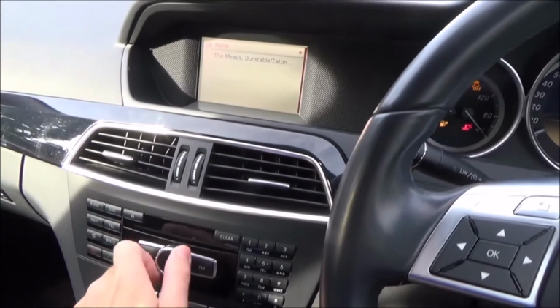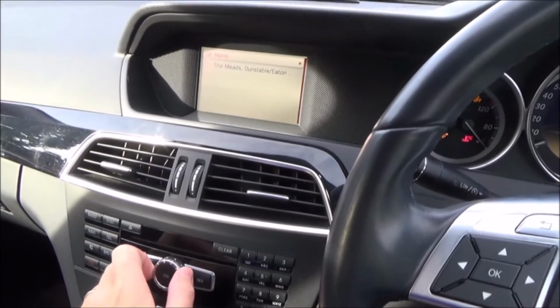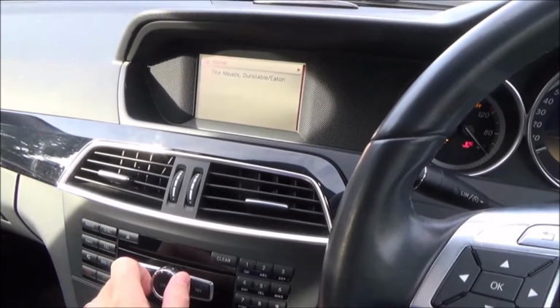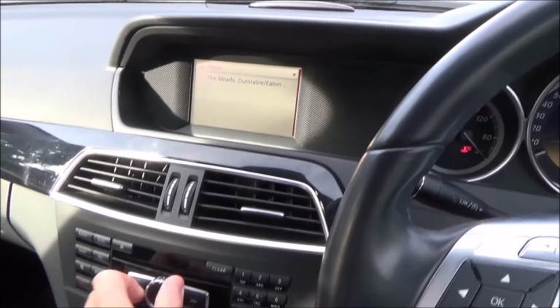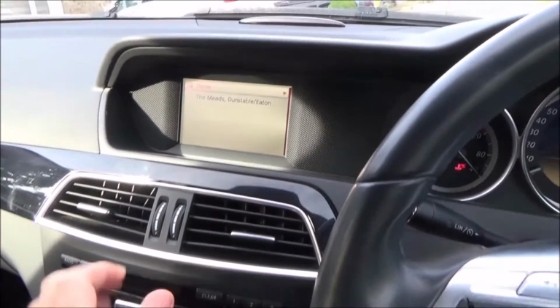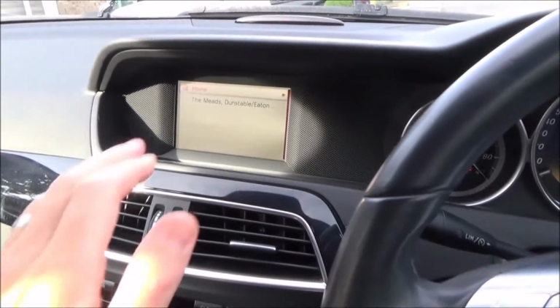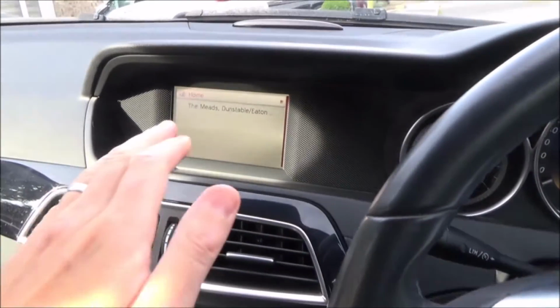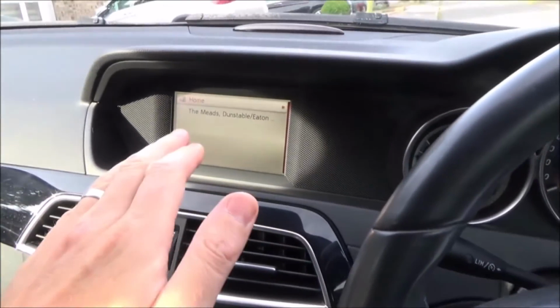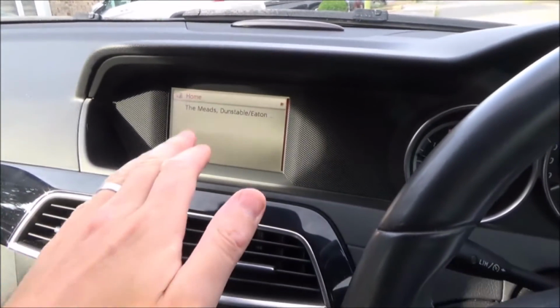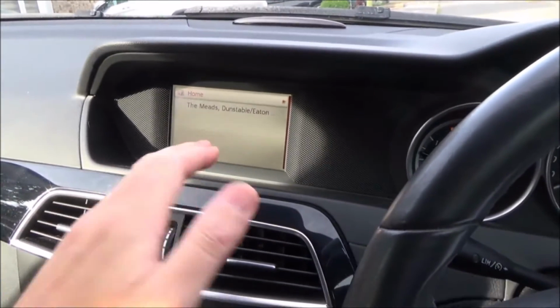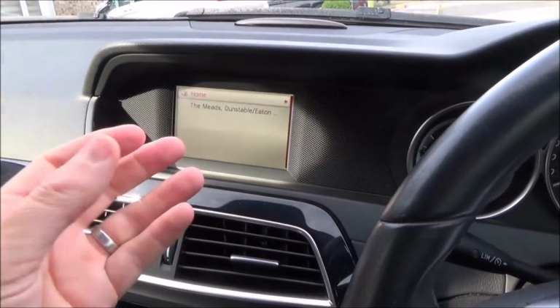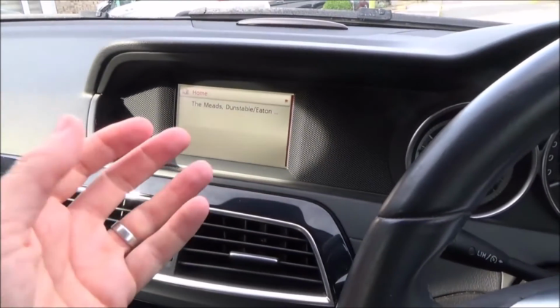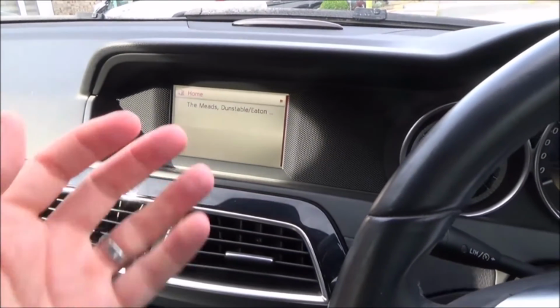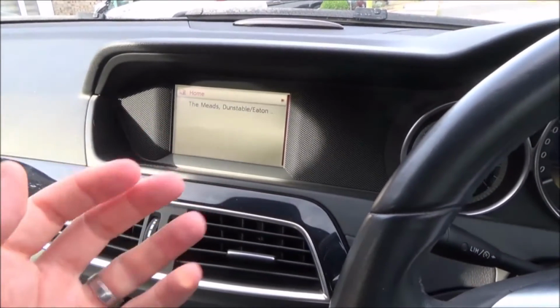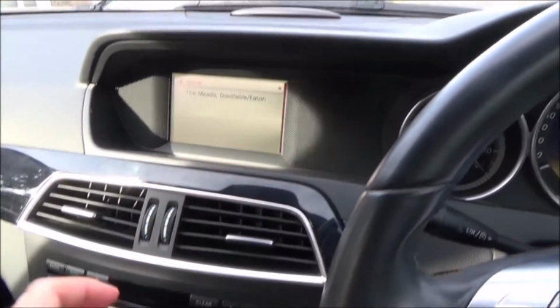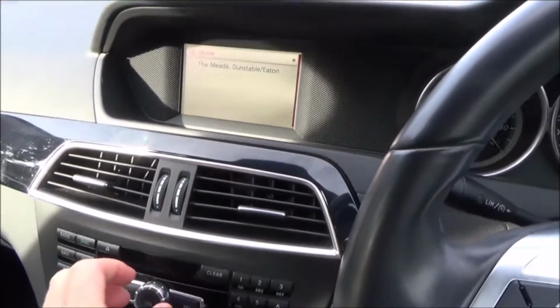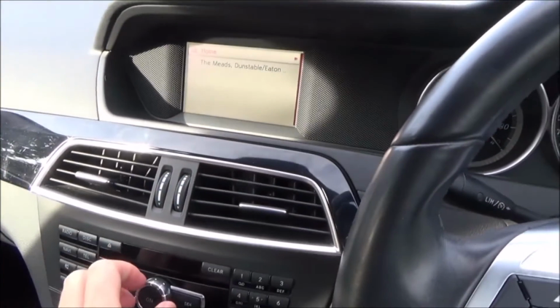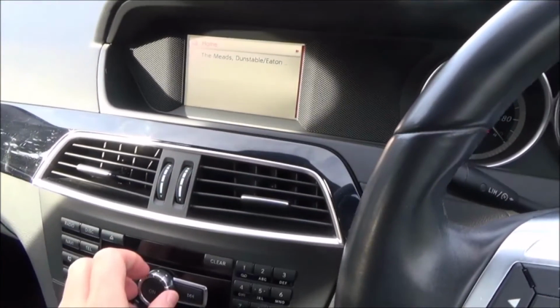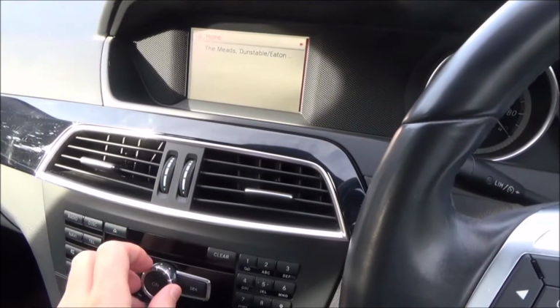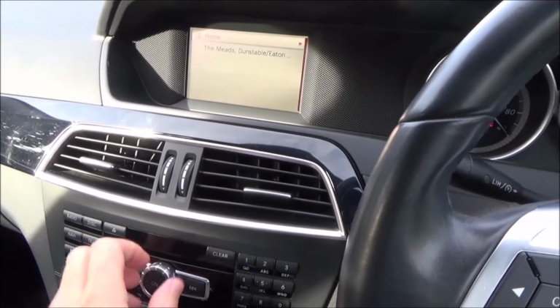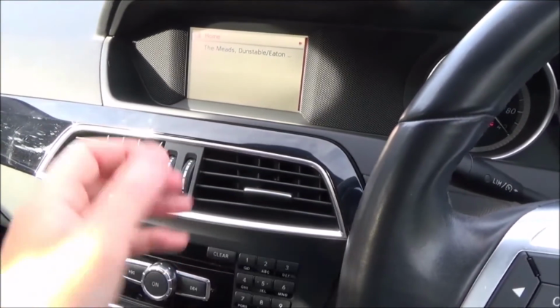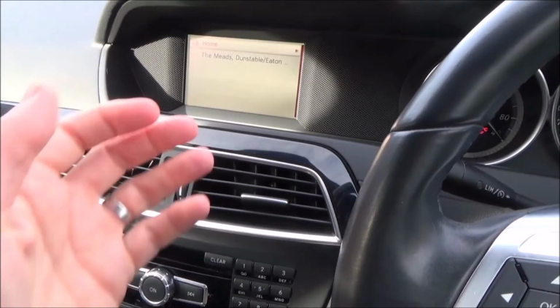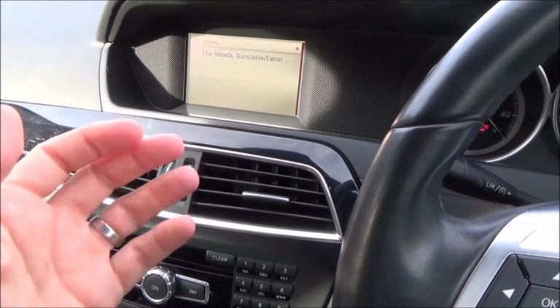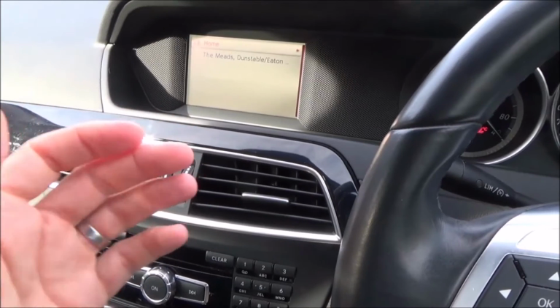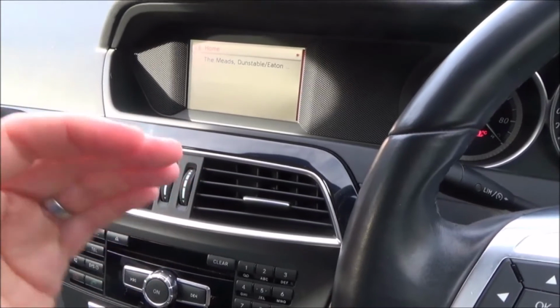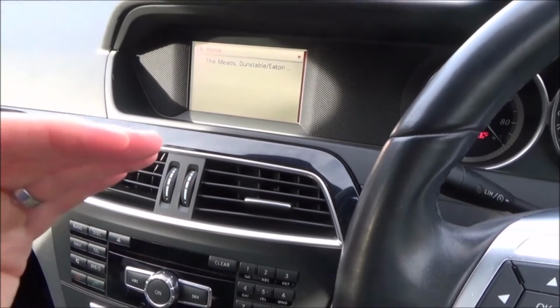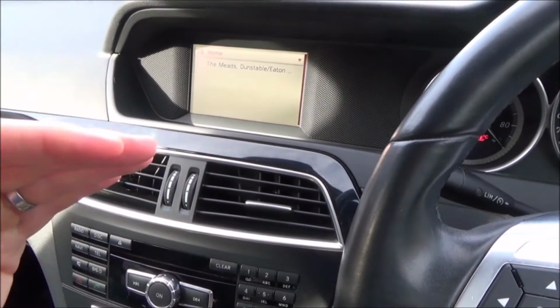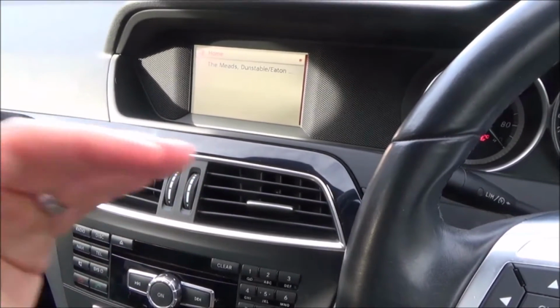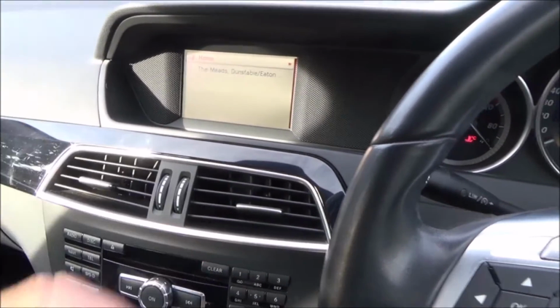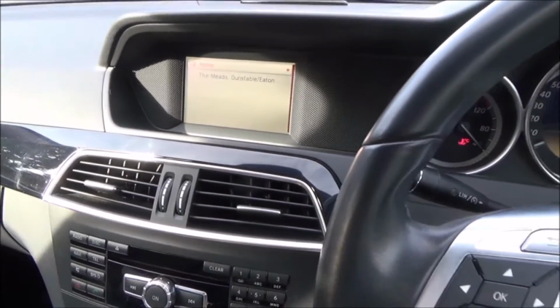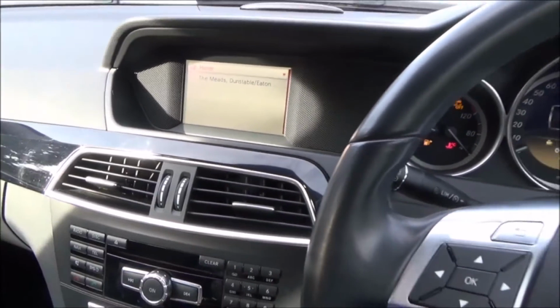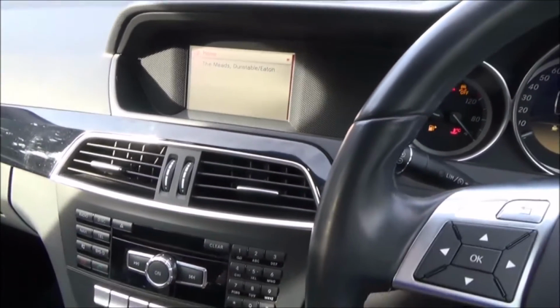But if I actually wait until it speaks to me, I can adjust the volume while it's speaking, and then it will be set at that level.